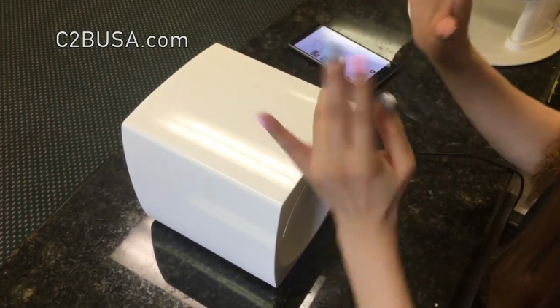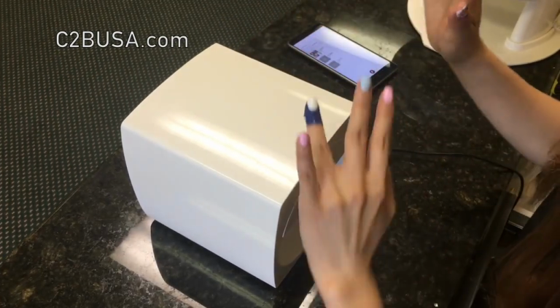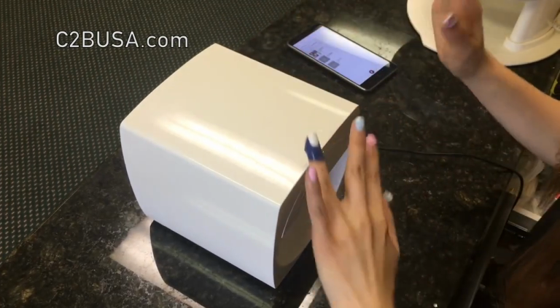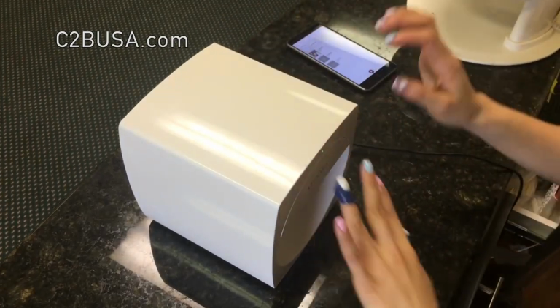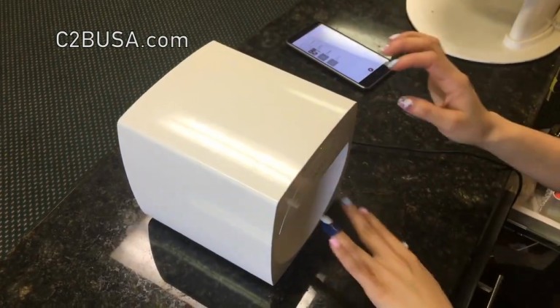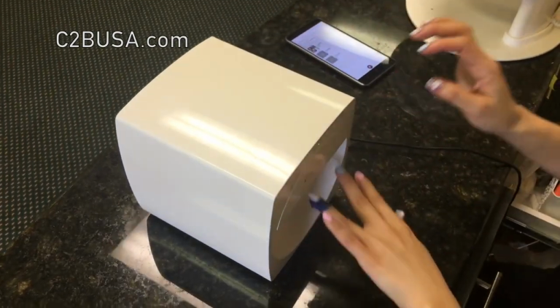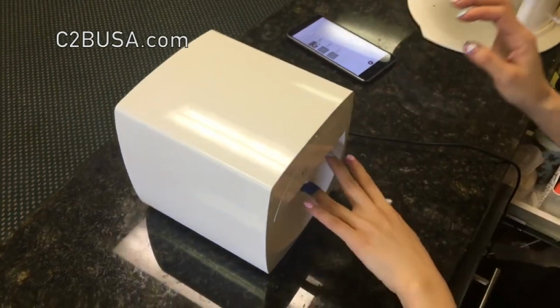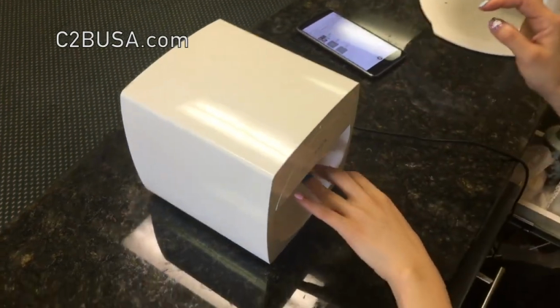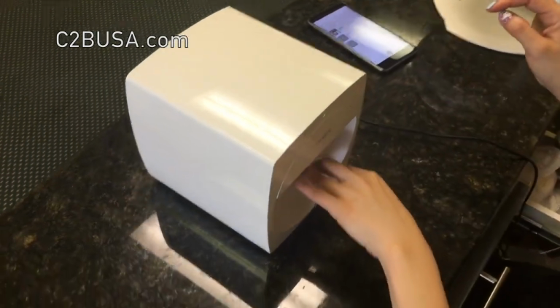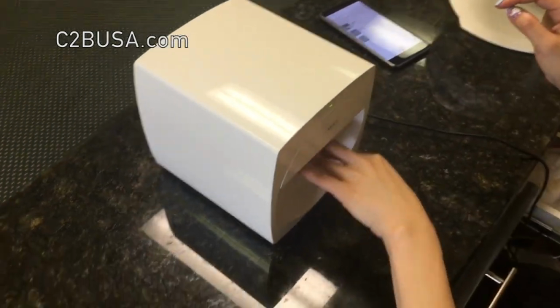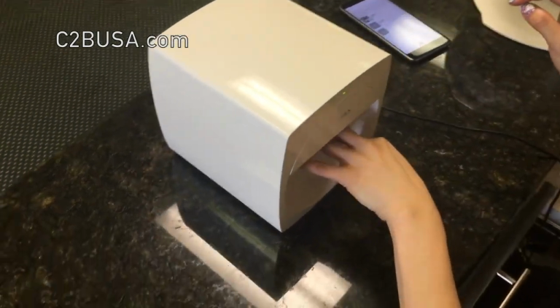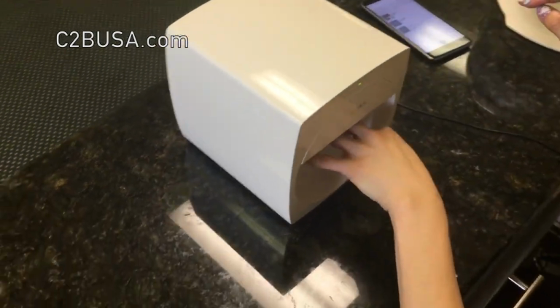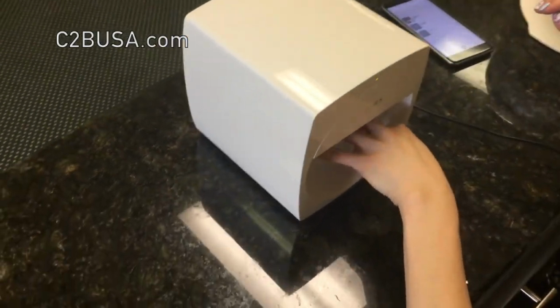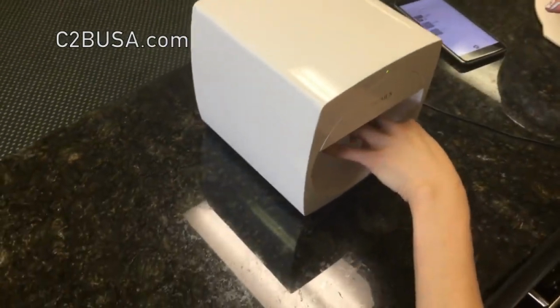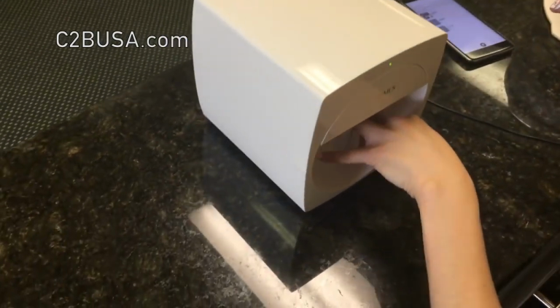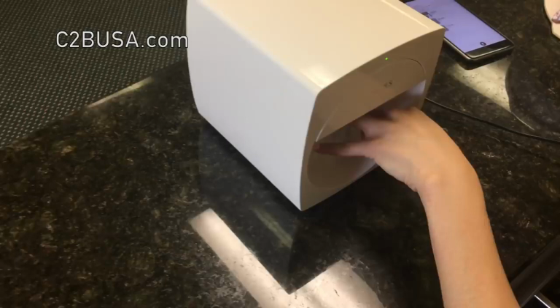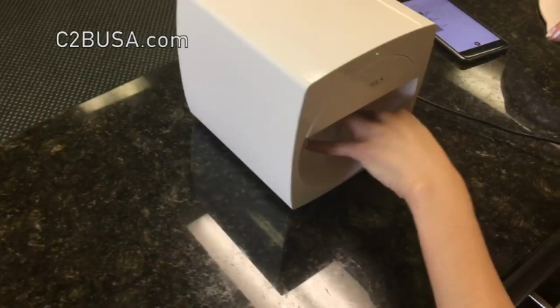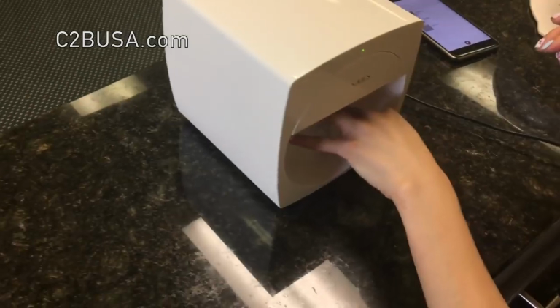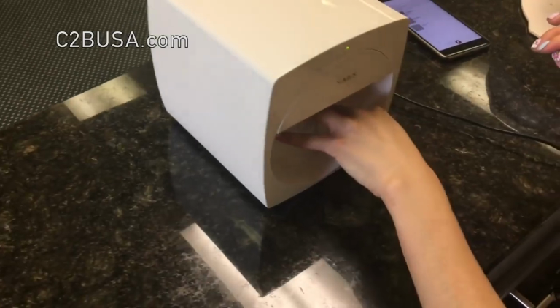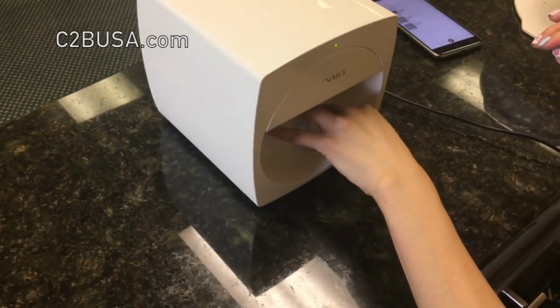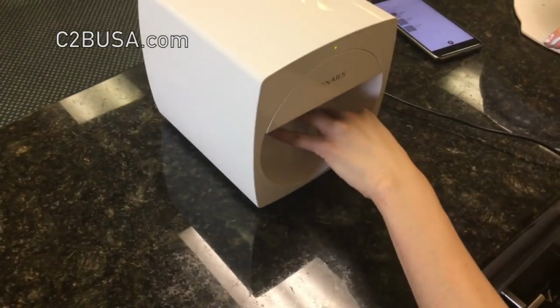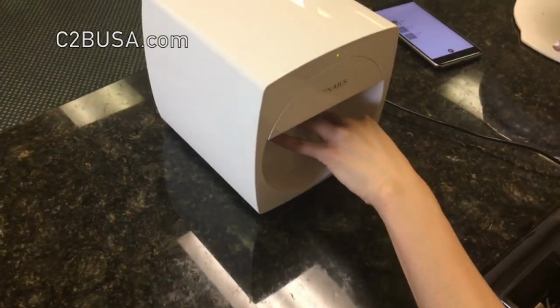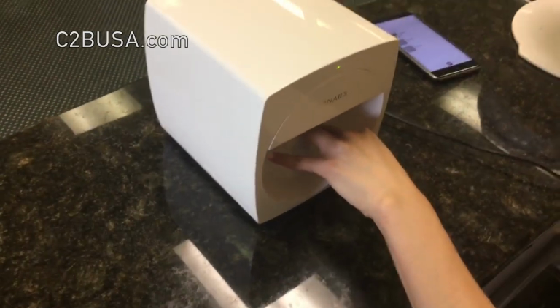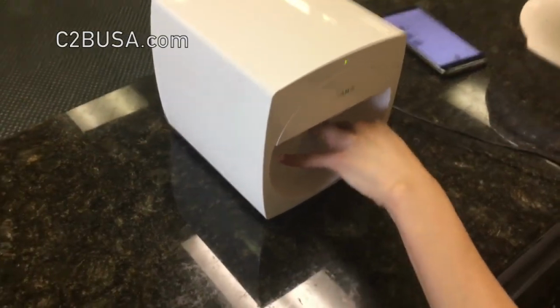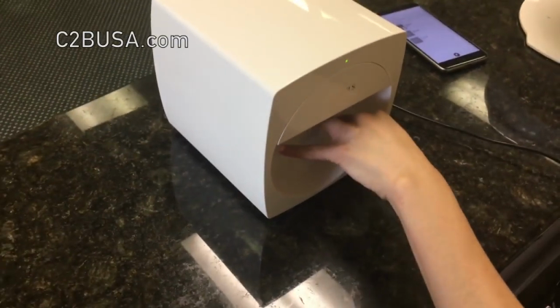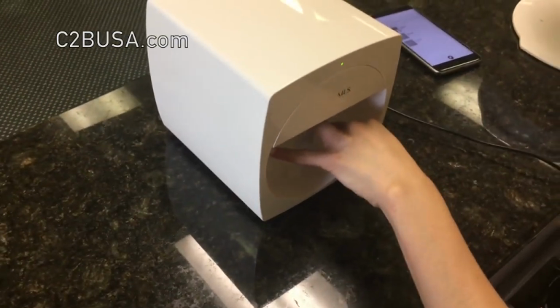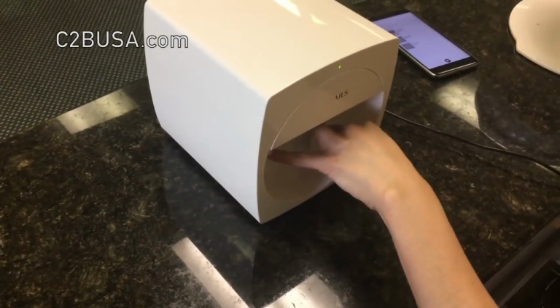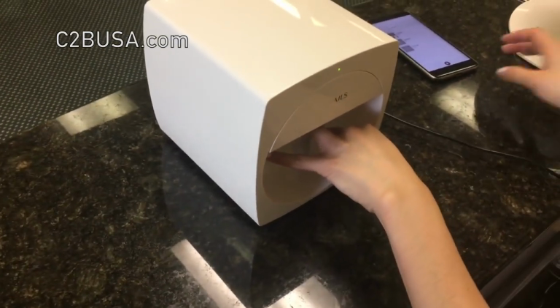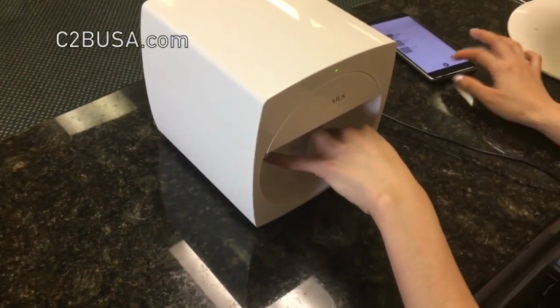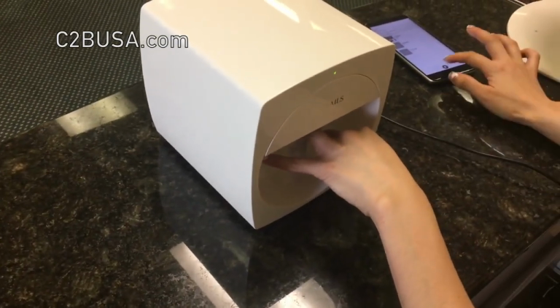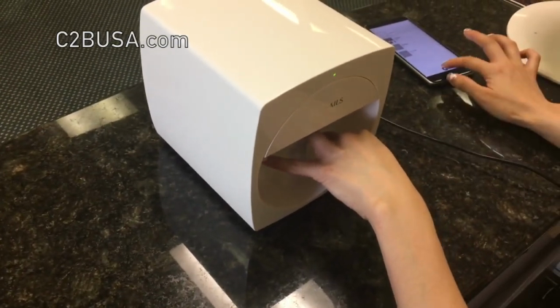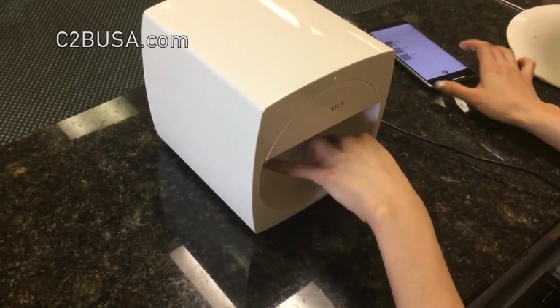Step 2. Once that is done, place a finger inside the machine and press down until you hear the click.